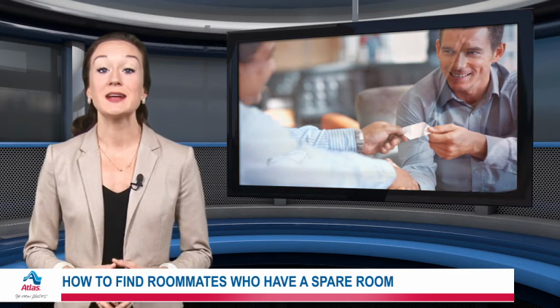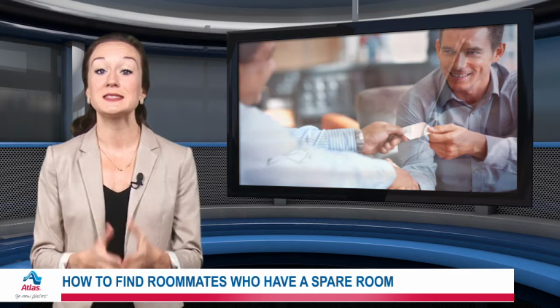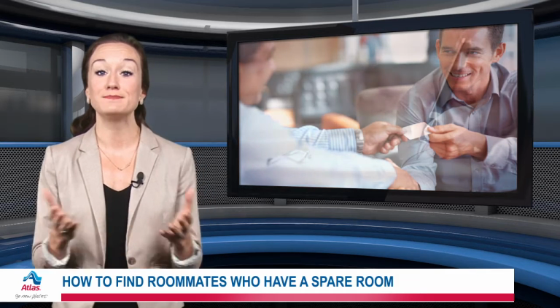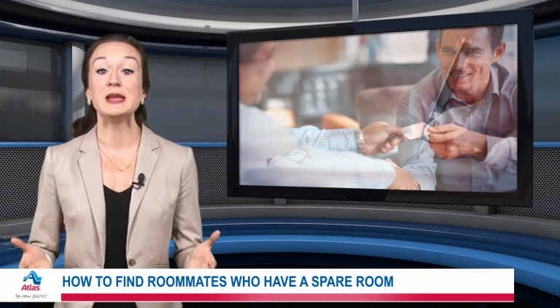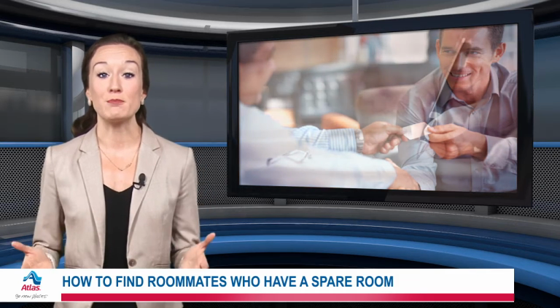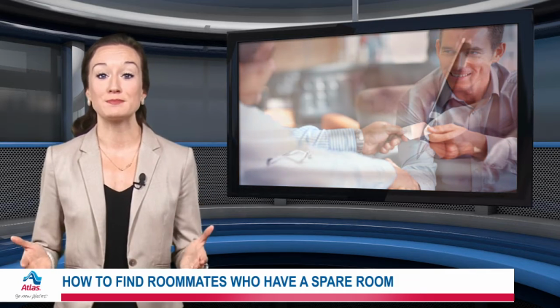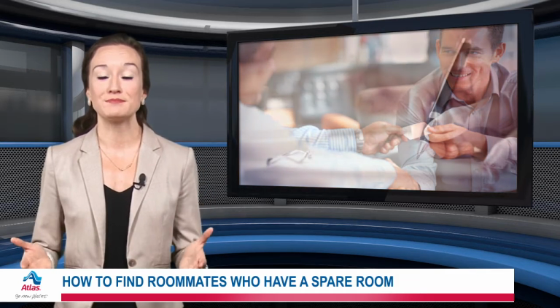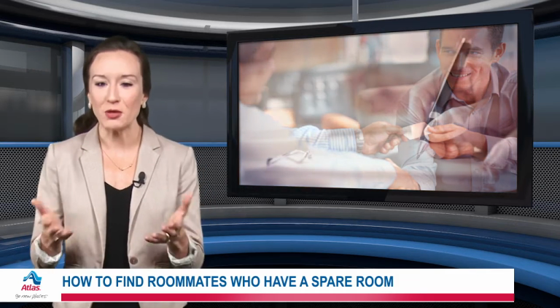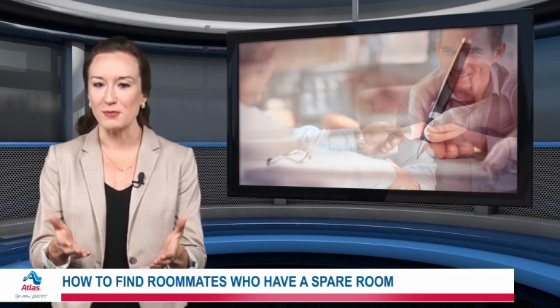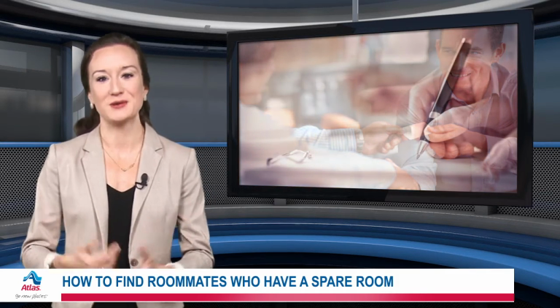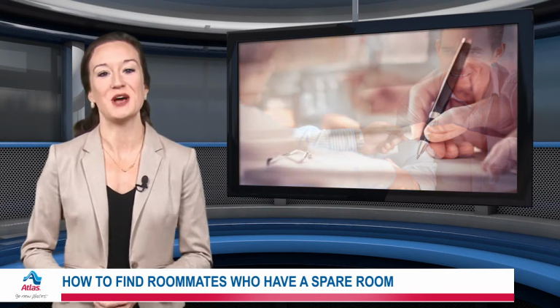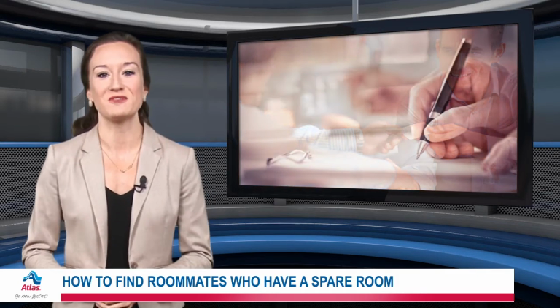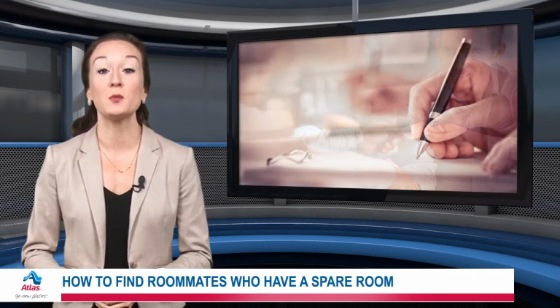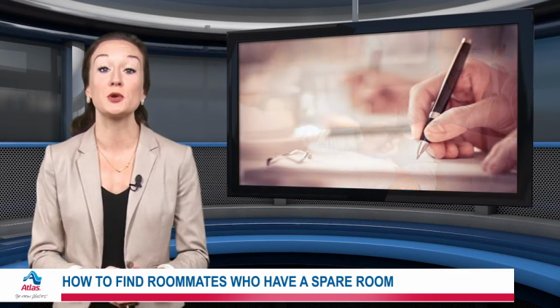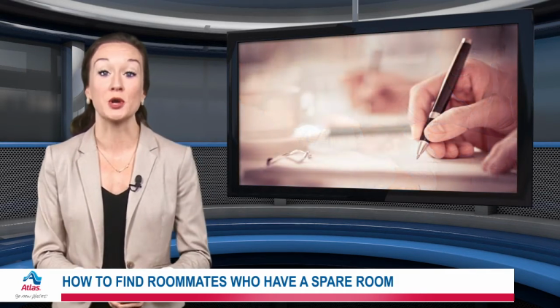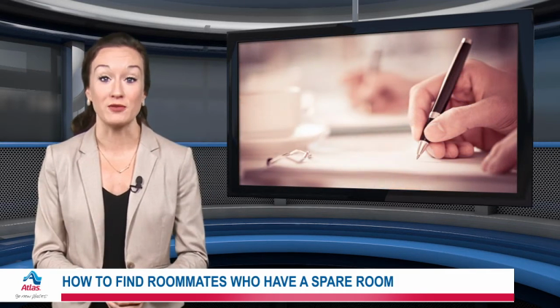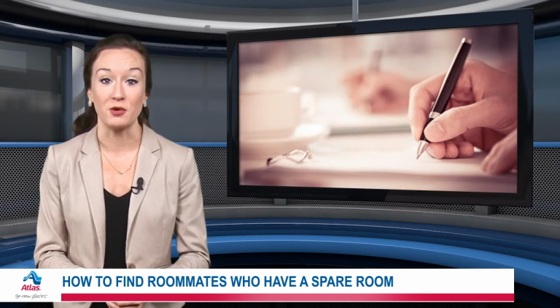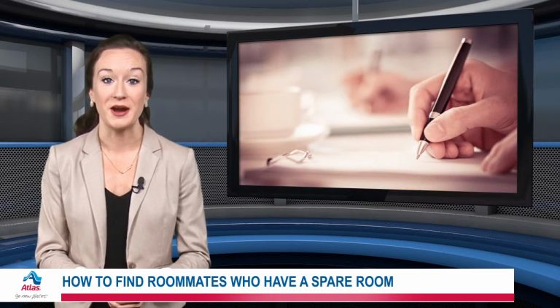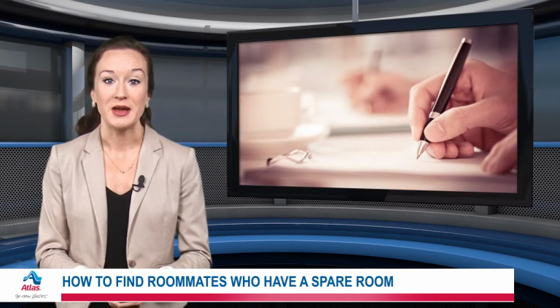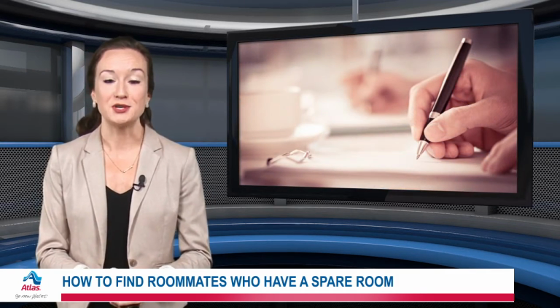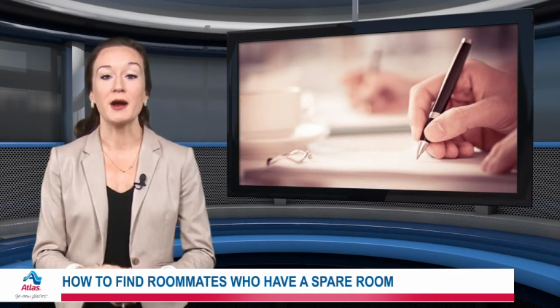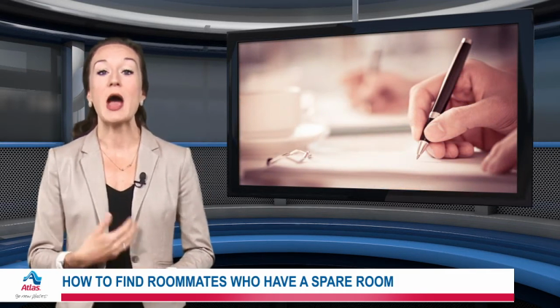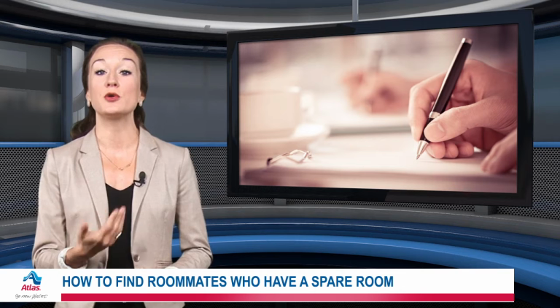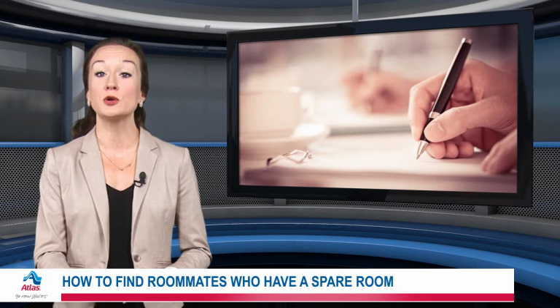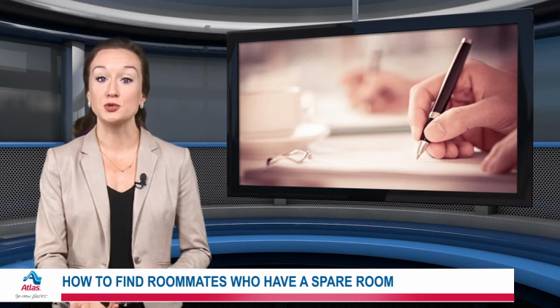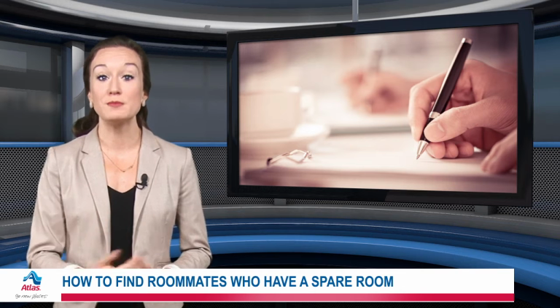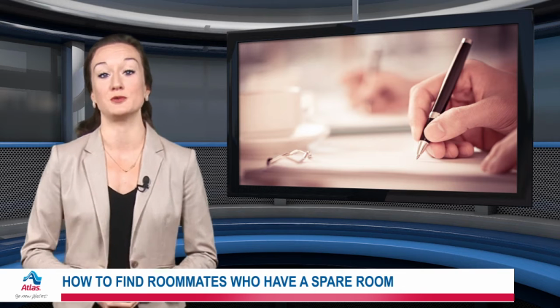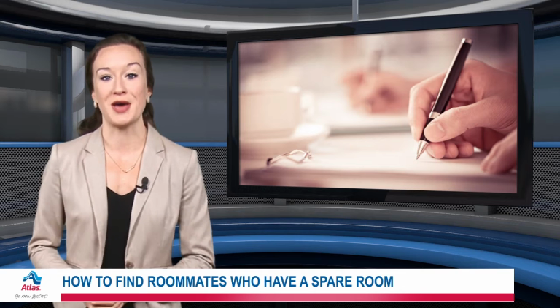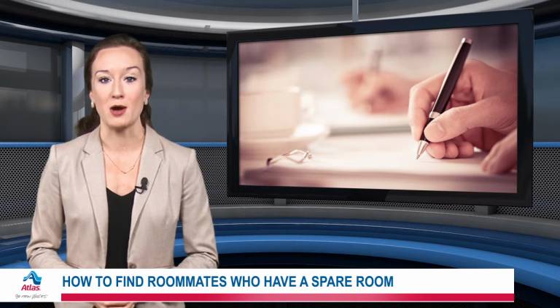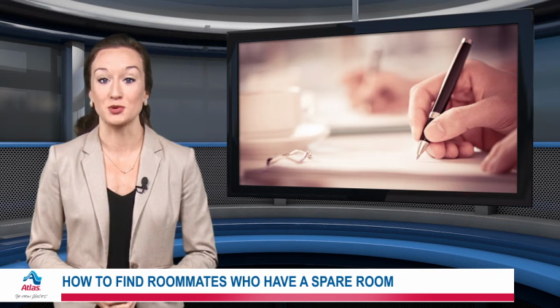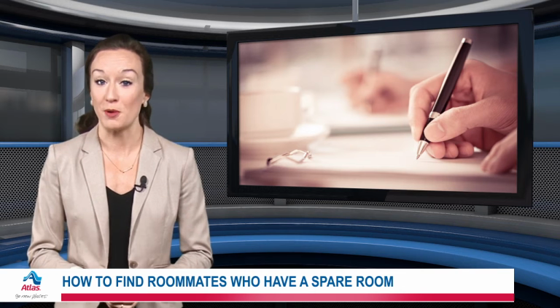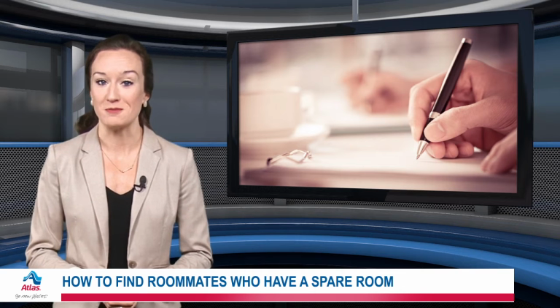Next, meet up. Tell them about yourself and what you're looking for. Share how you'll contribute to the house or apartment.